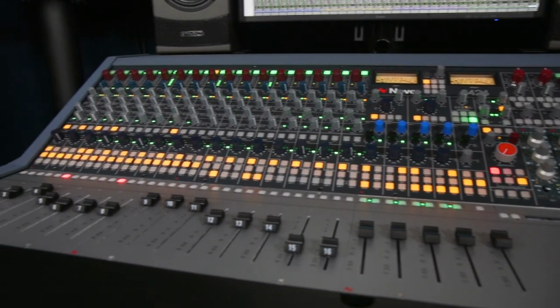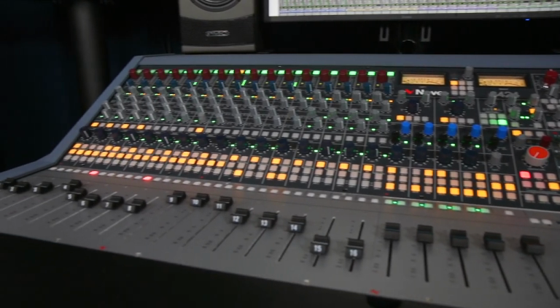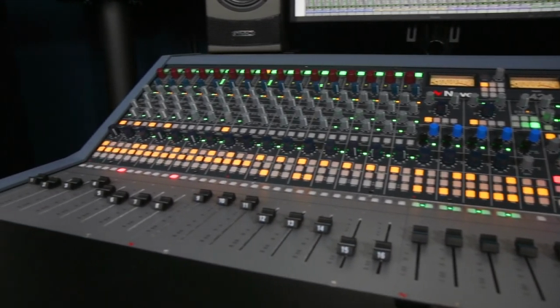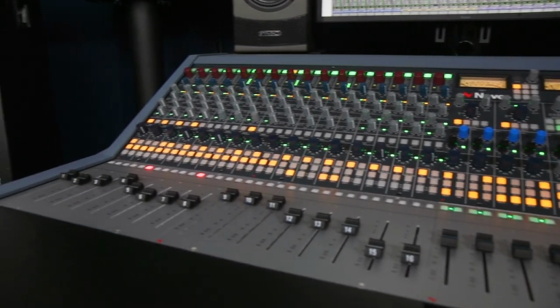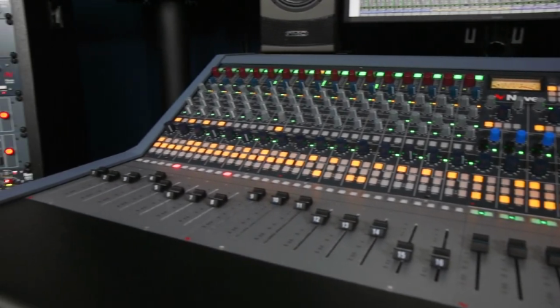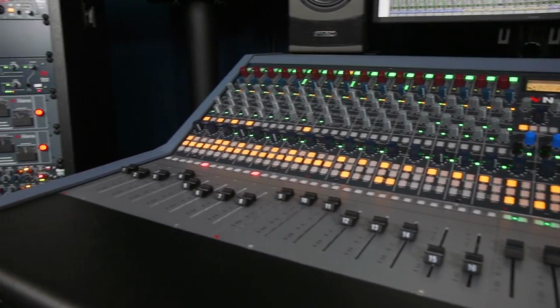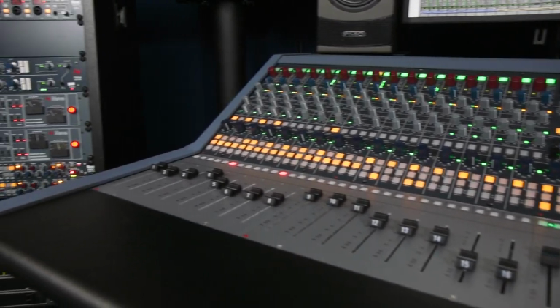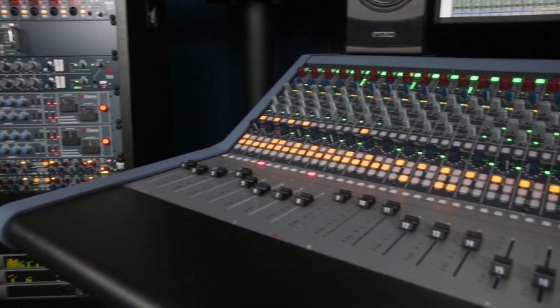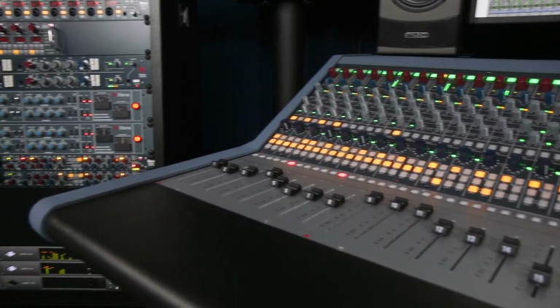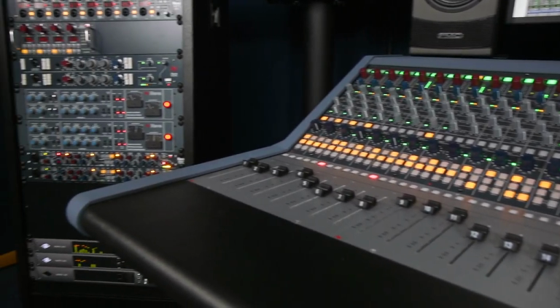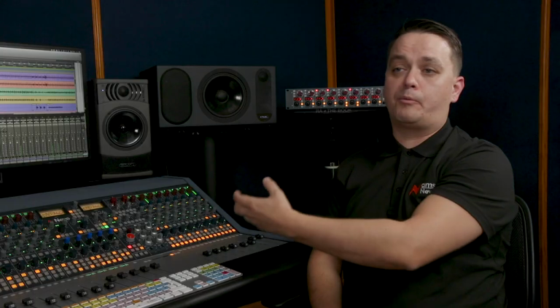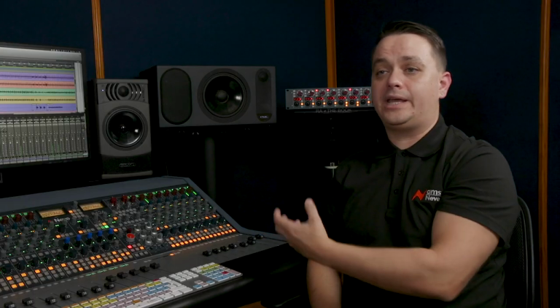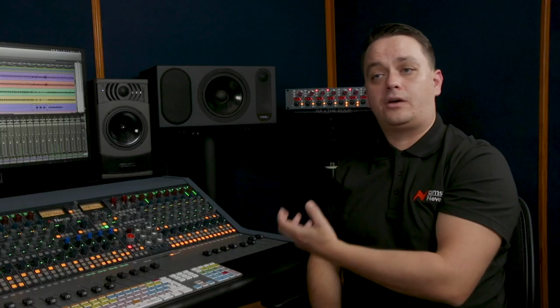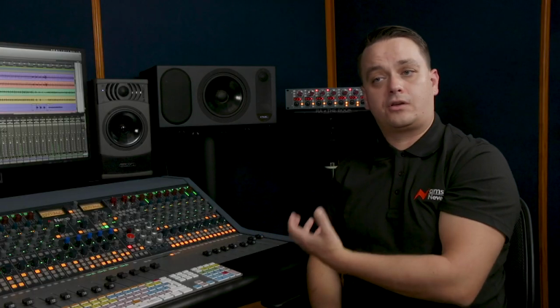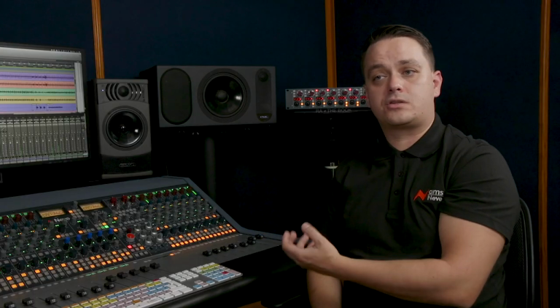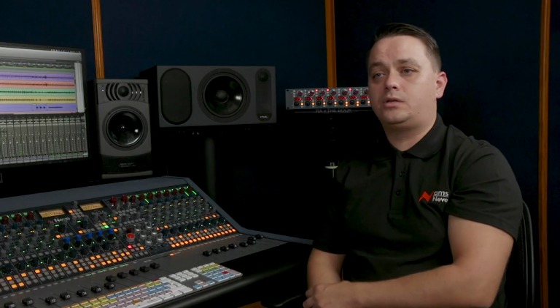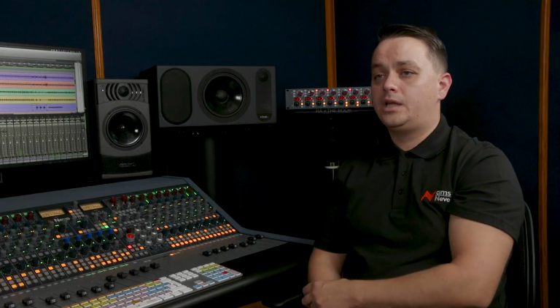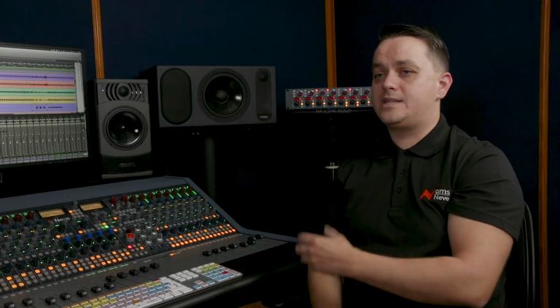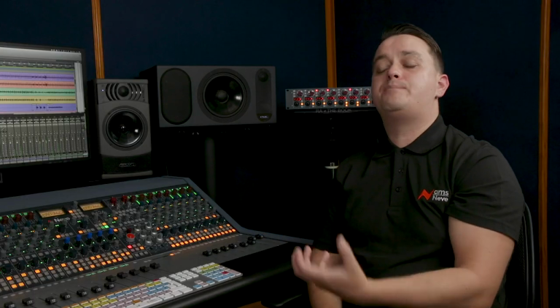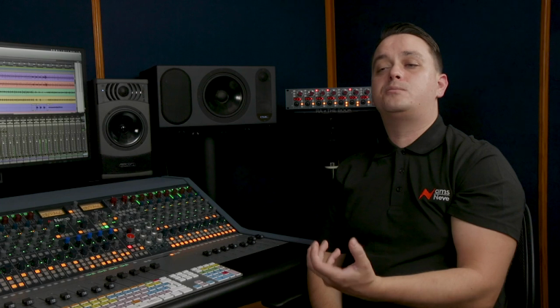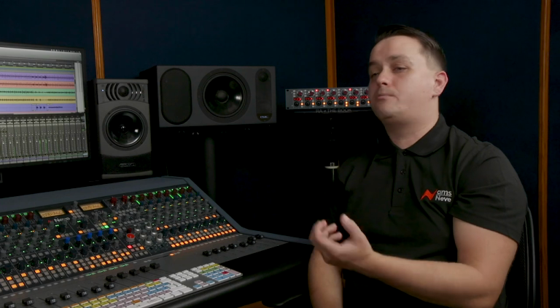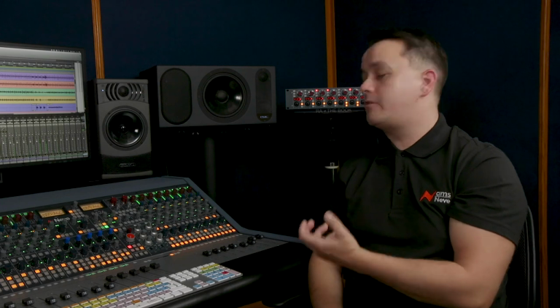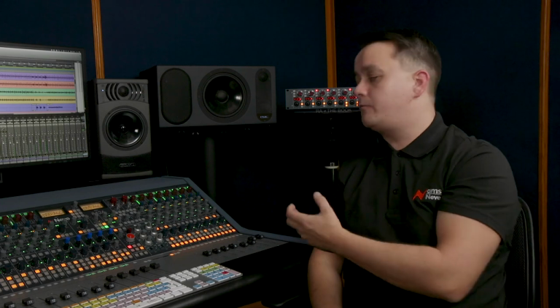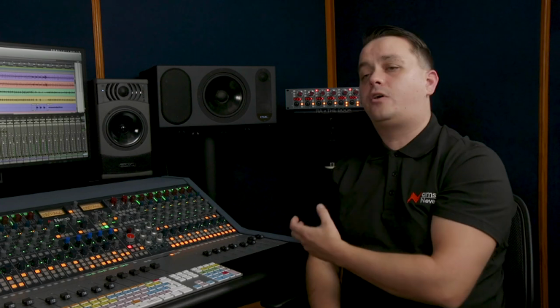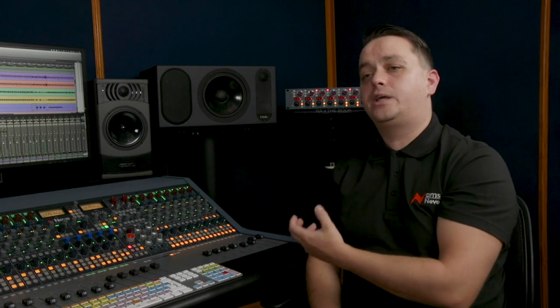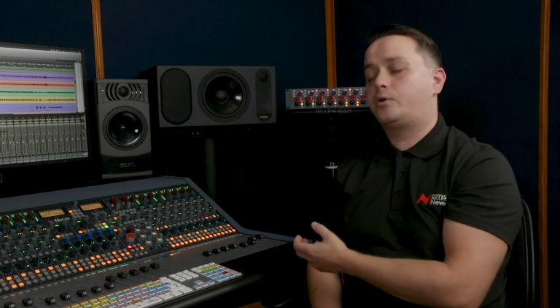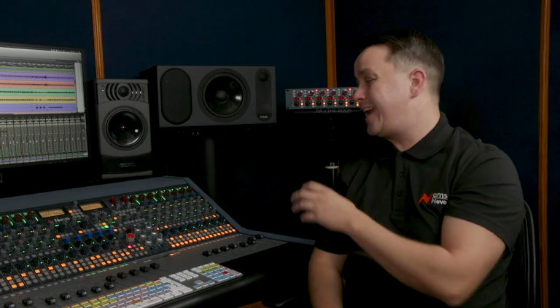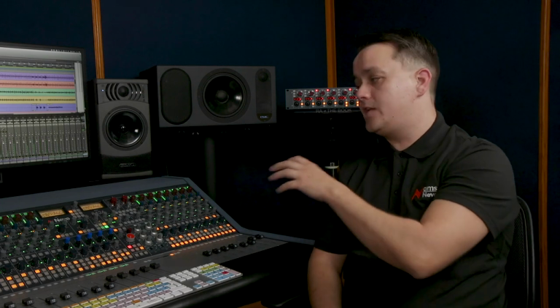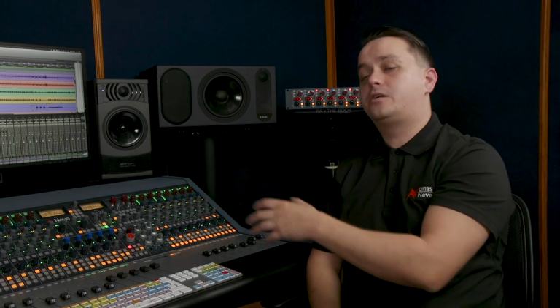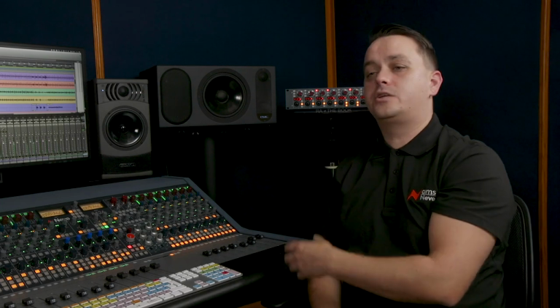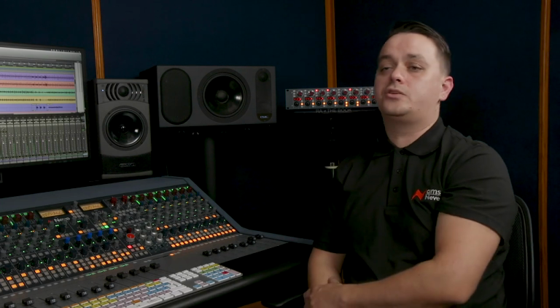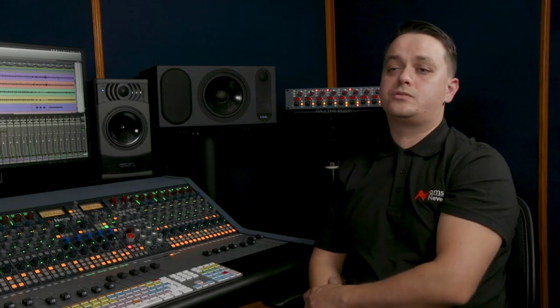You simply connect your preamp output to Input B on the console. This then becomes your microphone recording input on any channel that you choose.